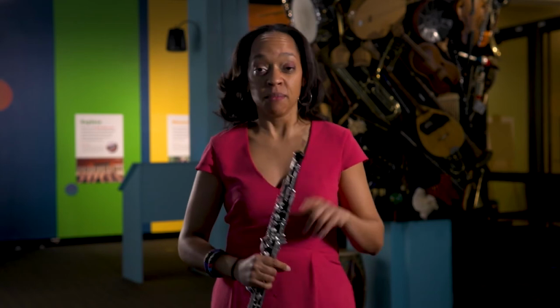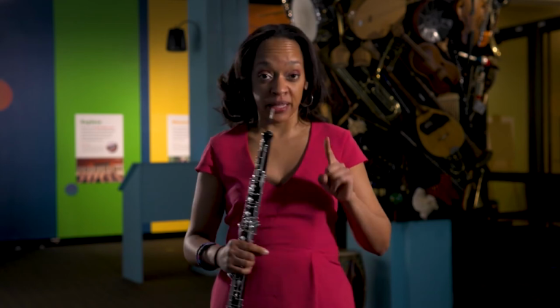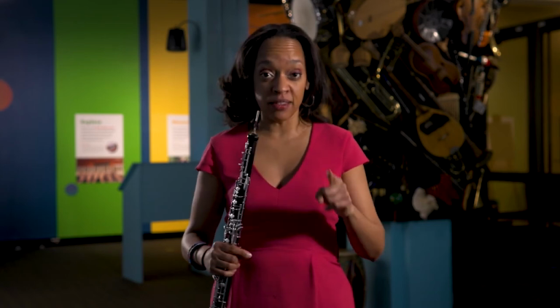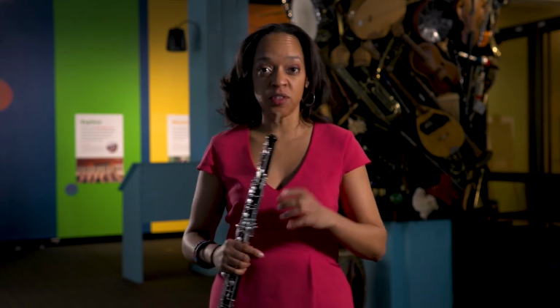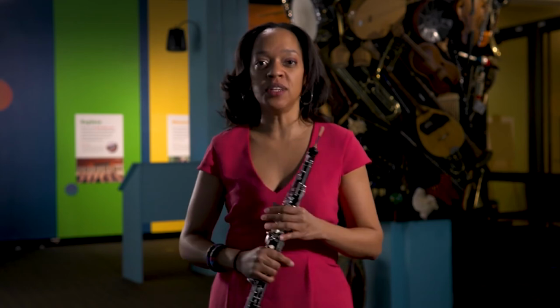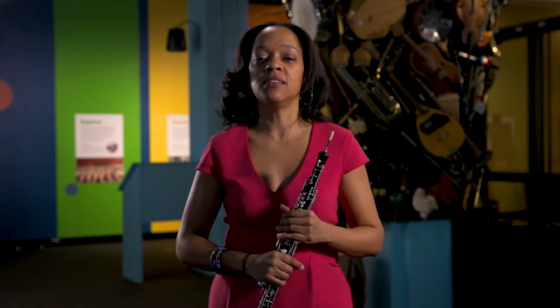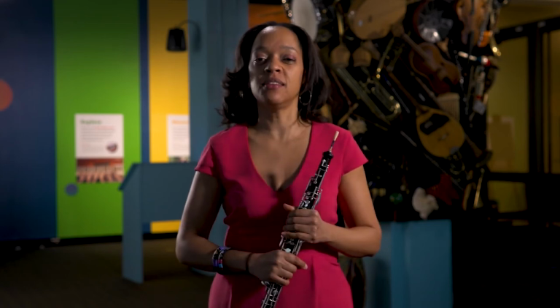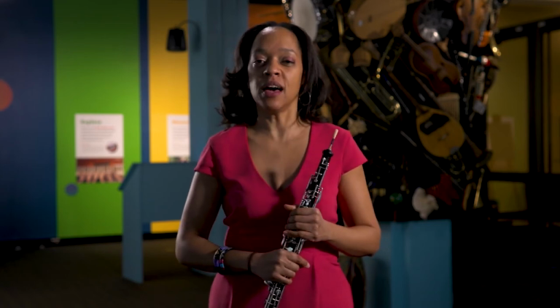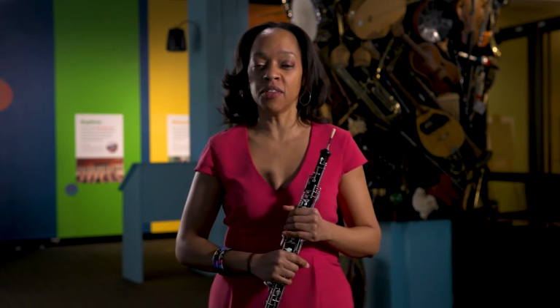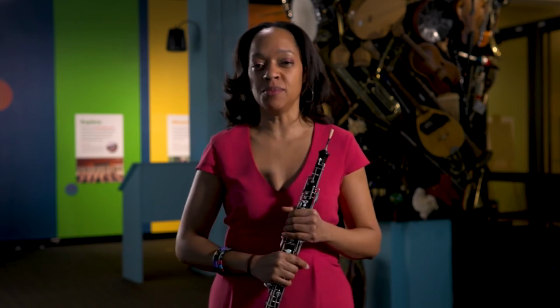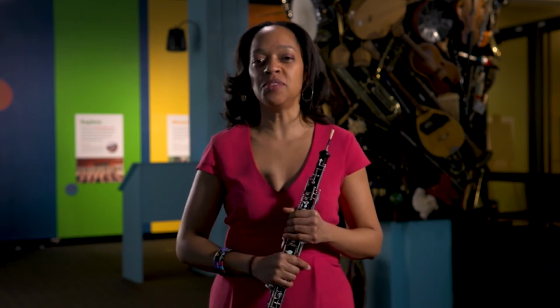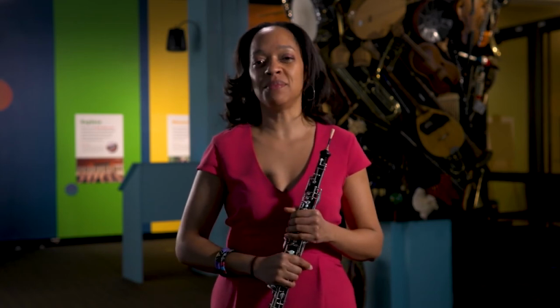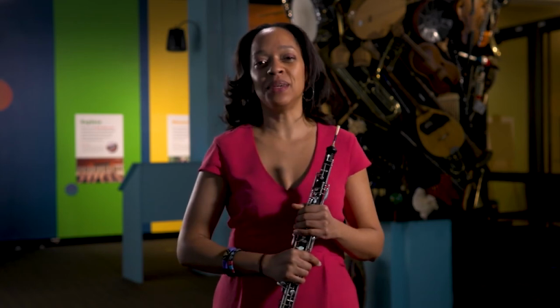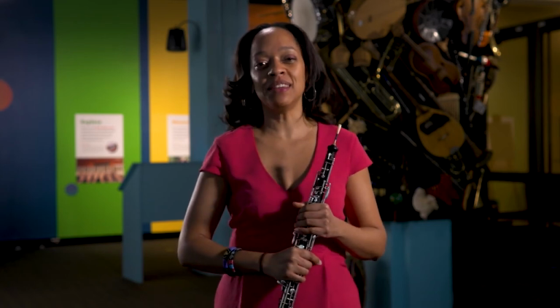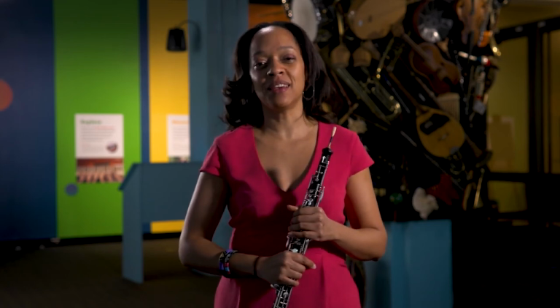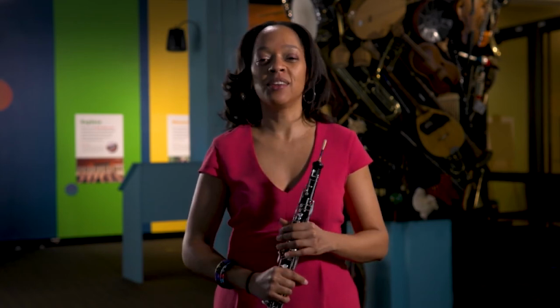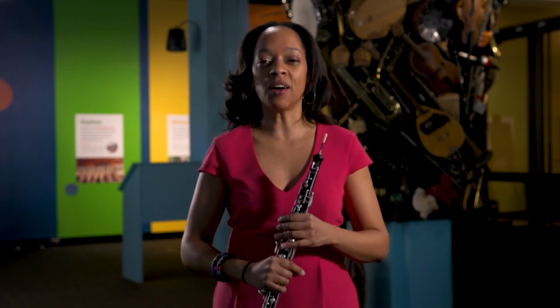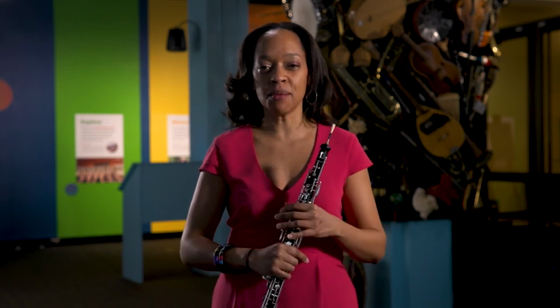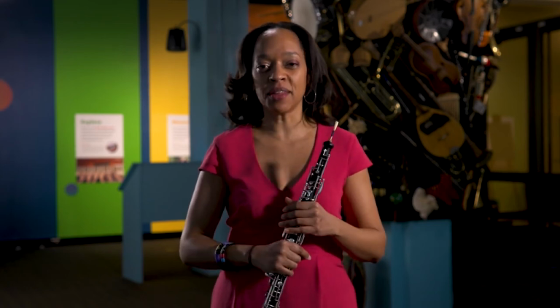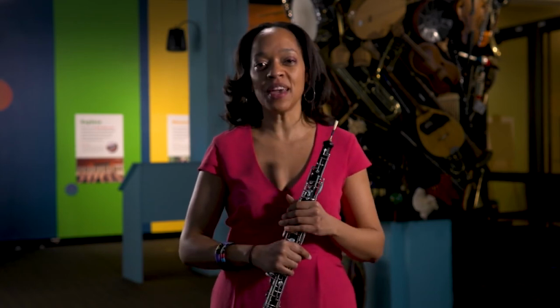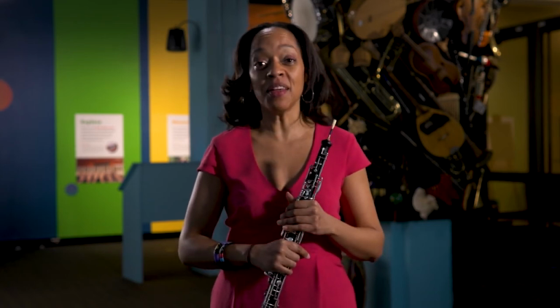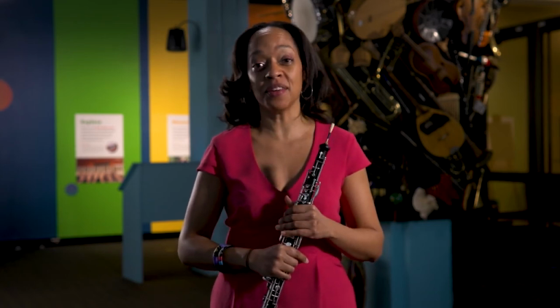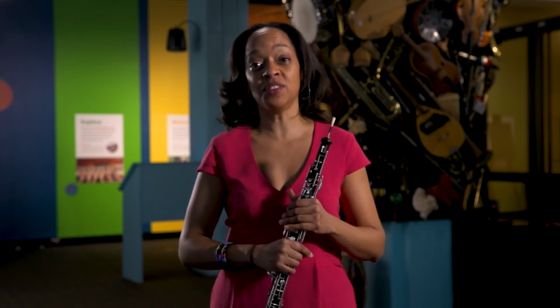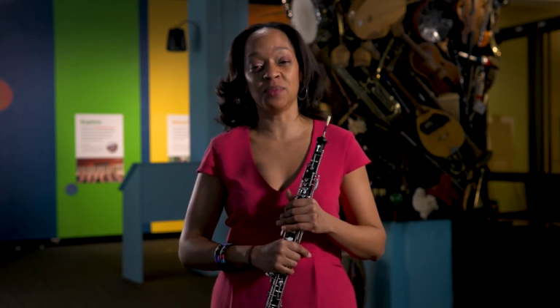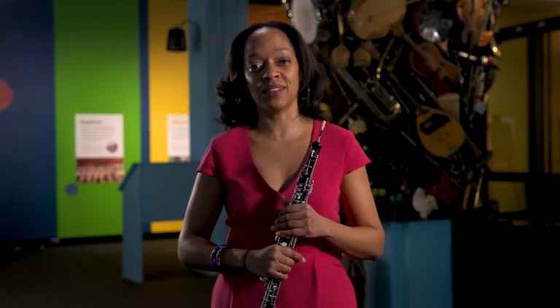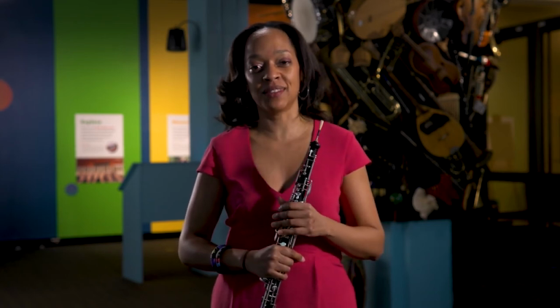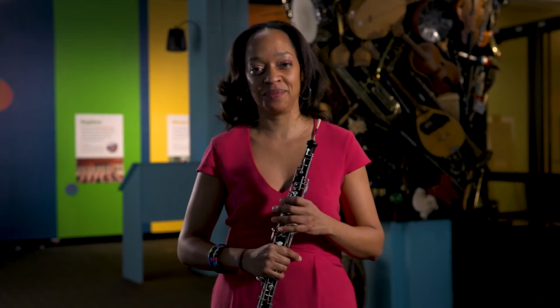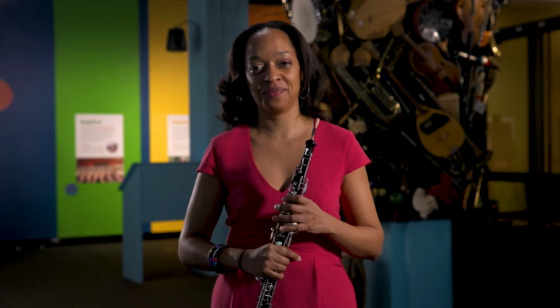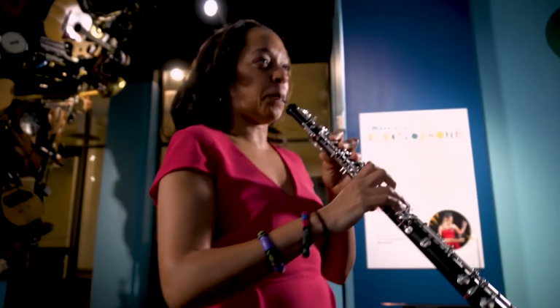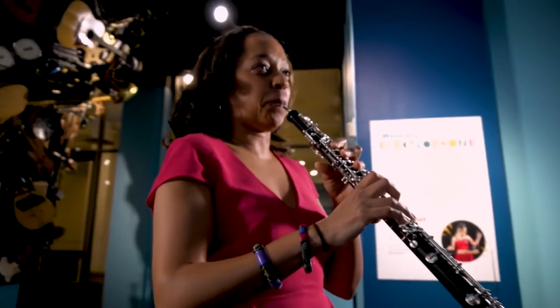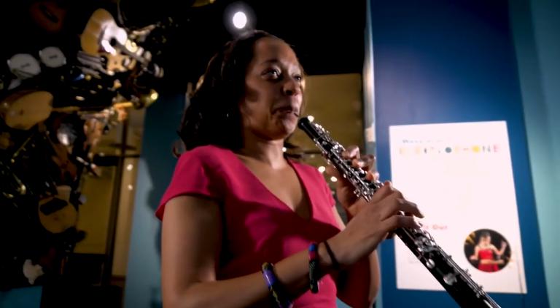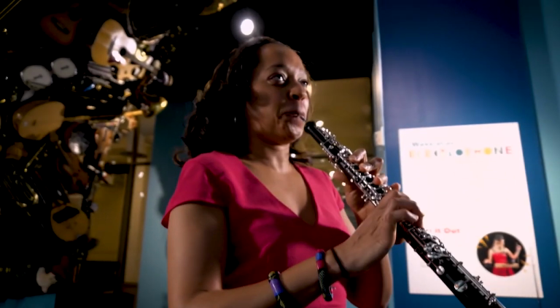Please tune in to the other Museum Minis talking about the other instruments.